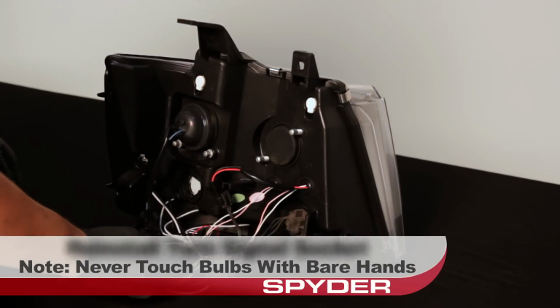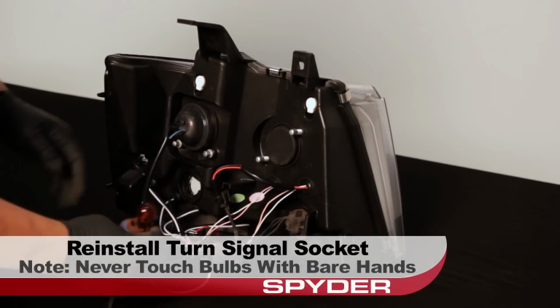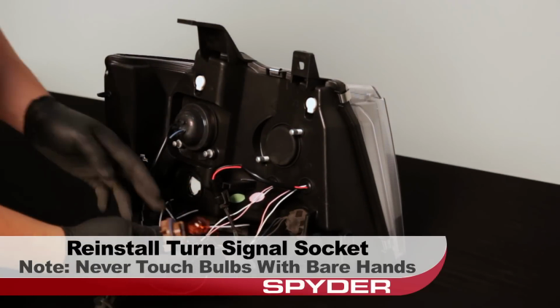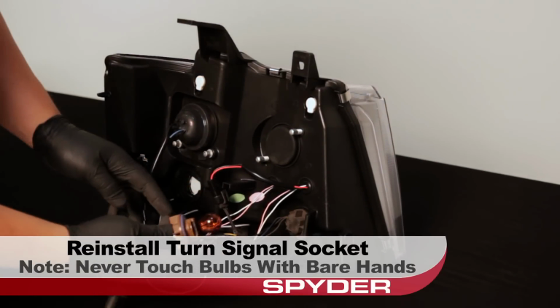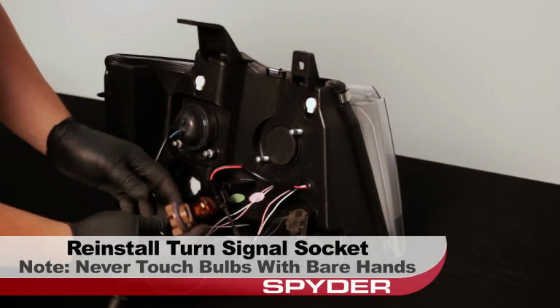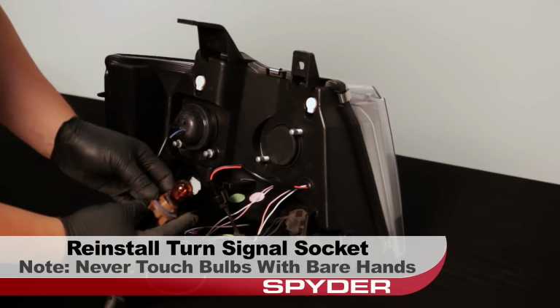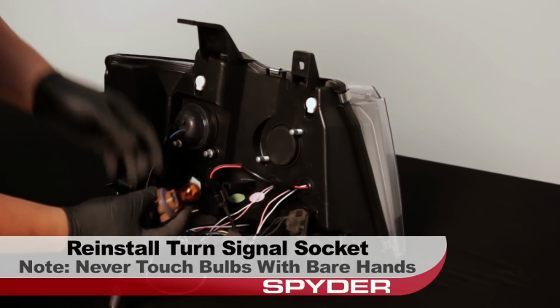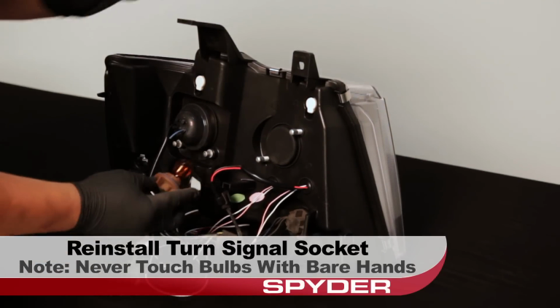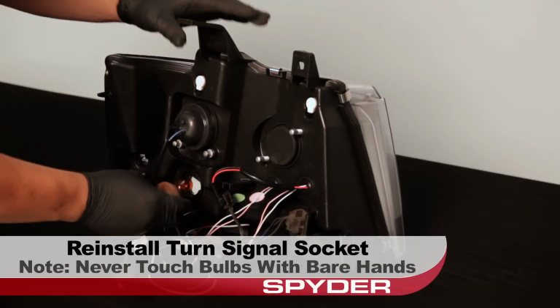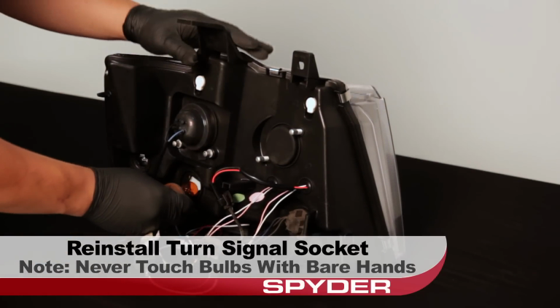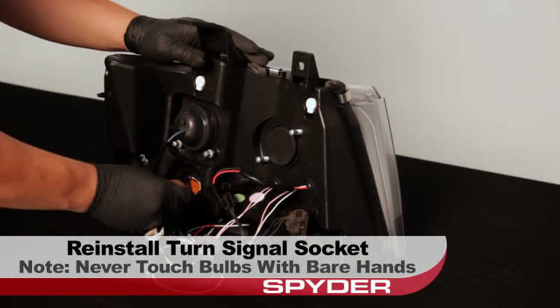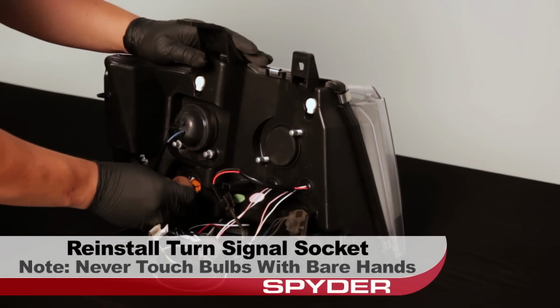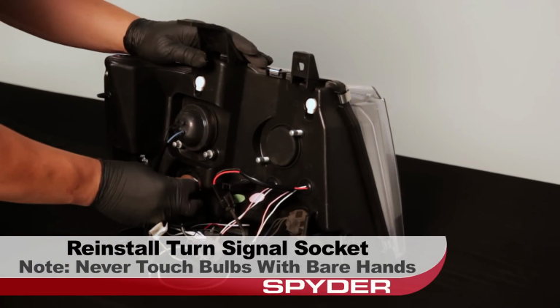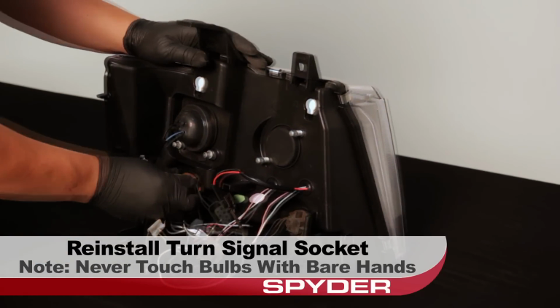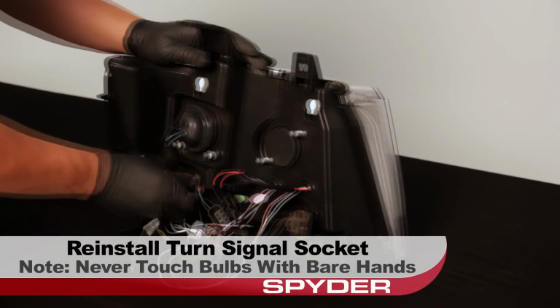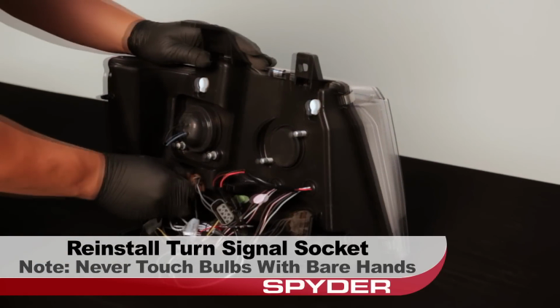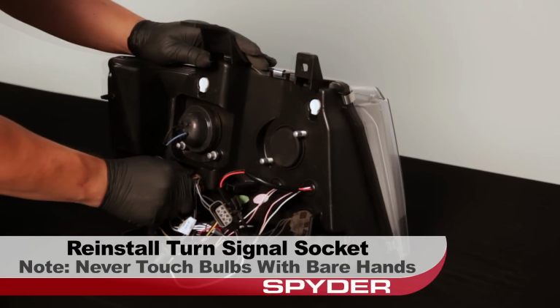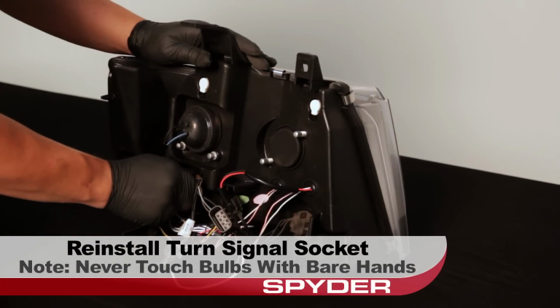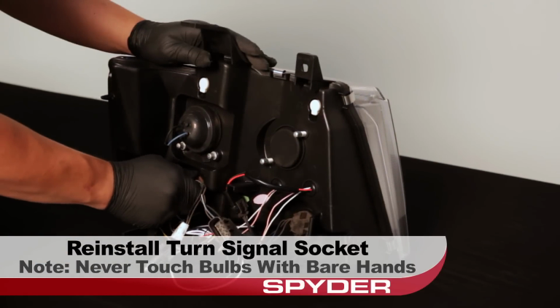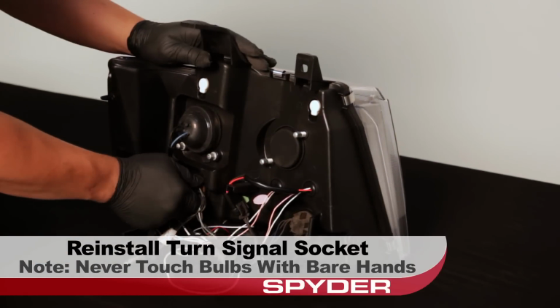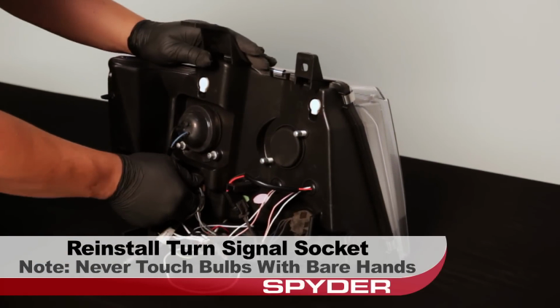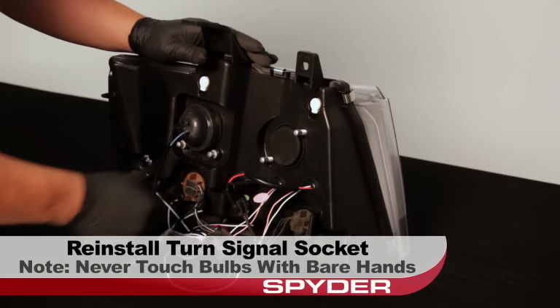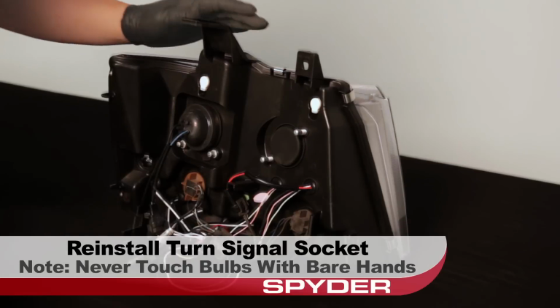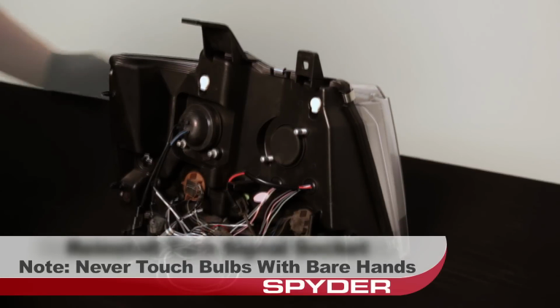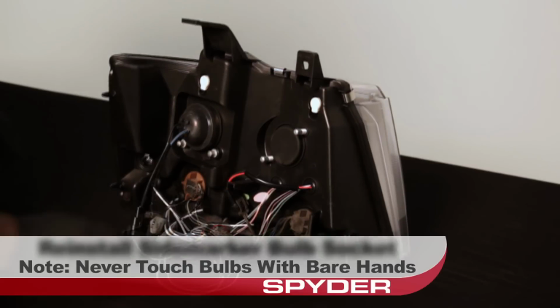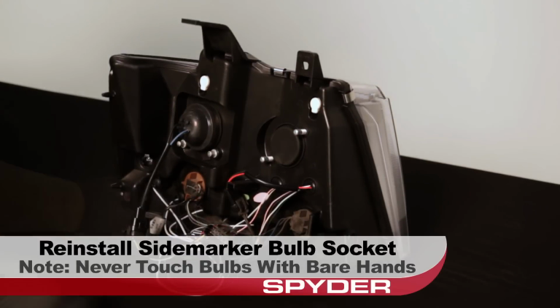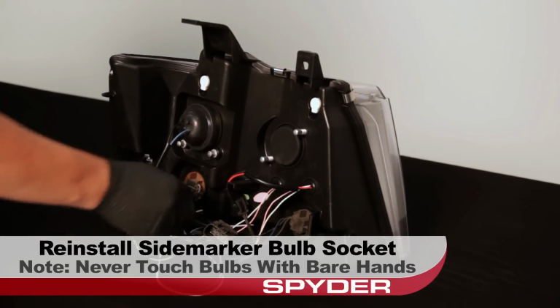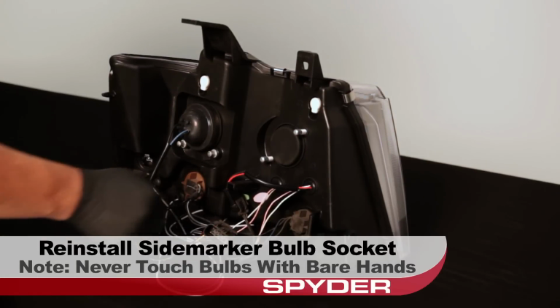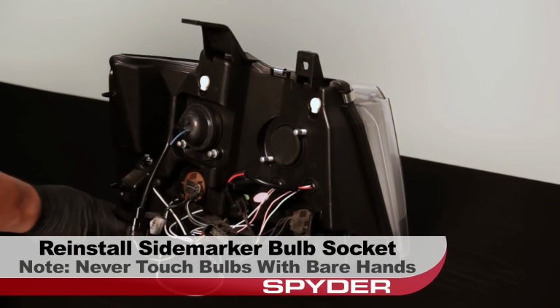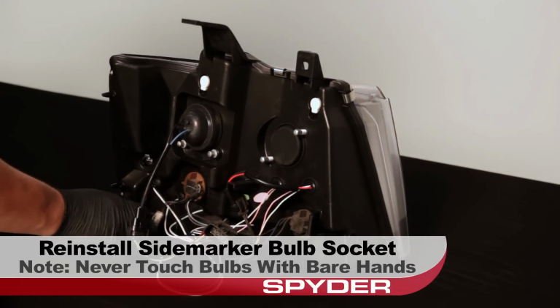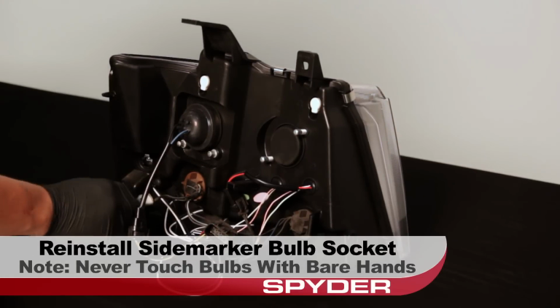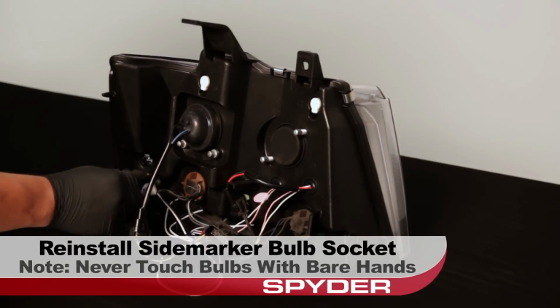Reinstall the turn signal socket — again, never touch the bulbs with bare hands. Reinstall the side marker socket.